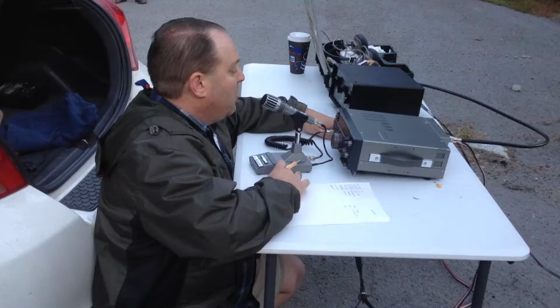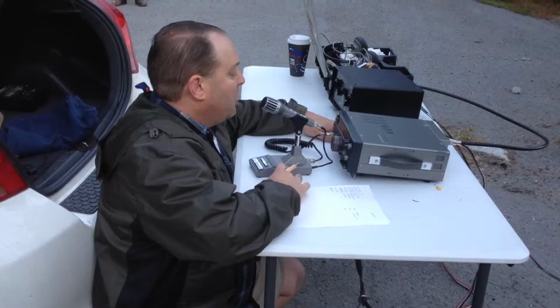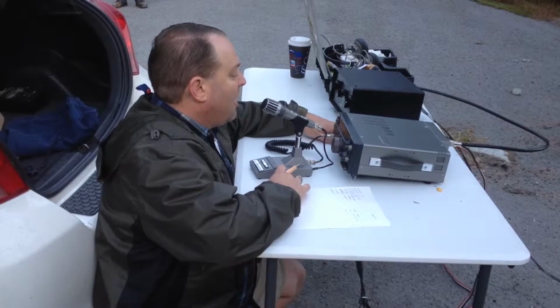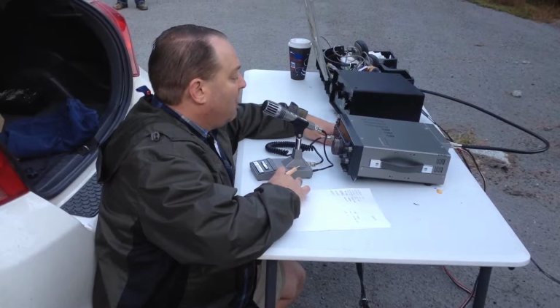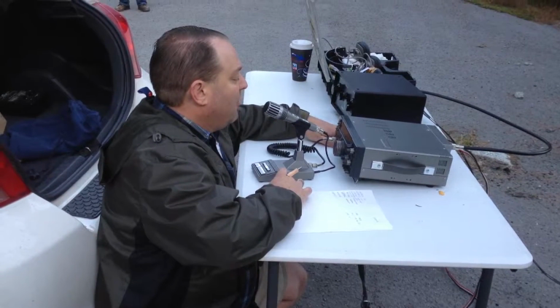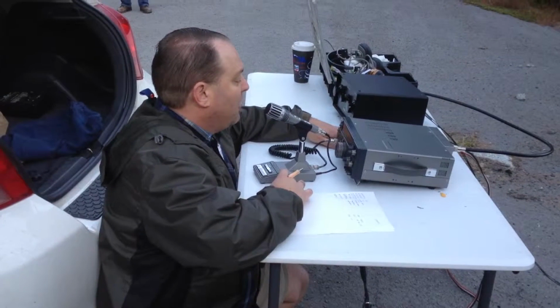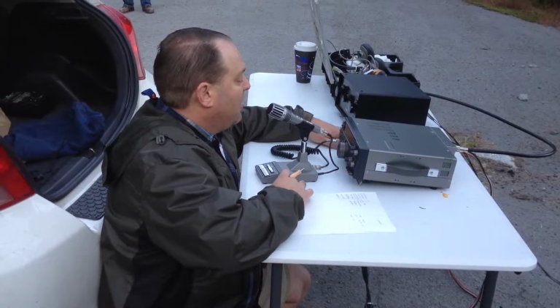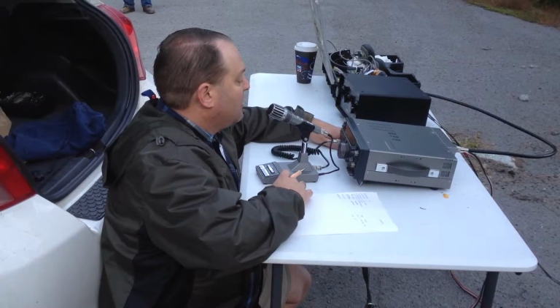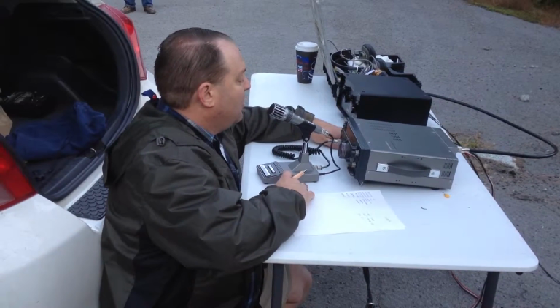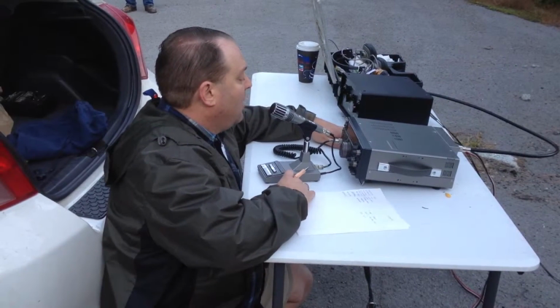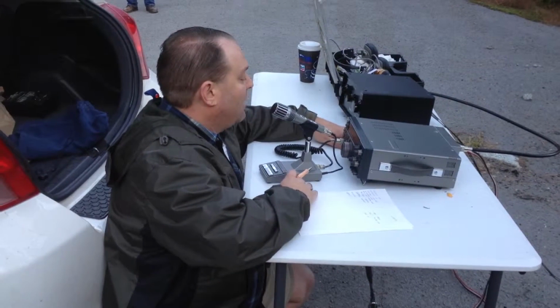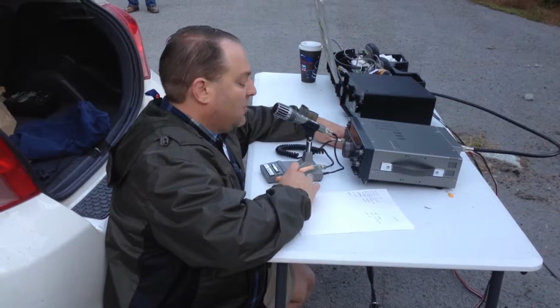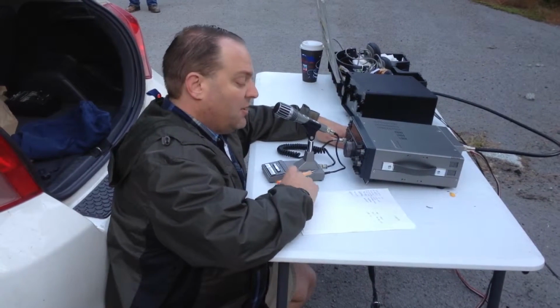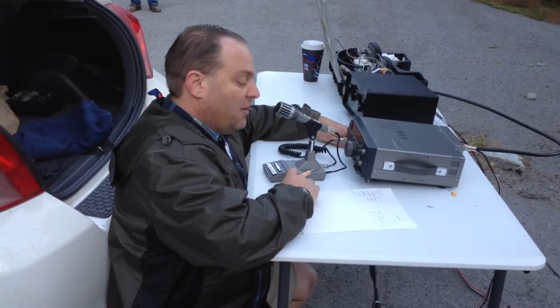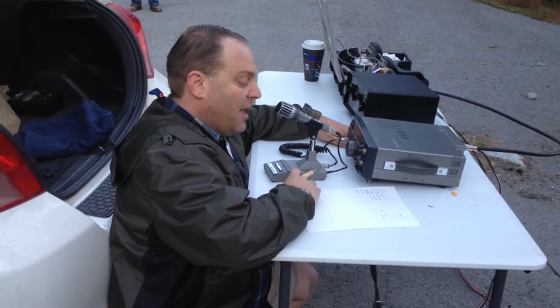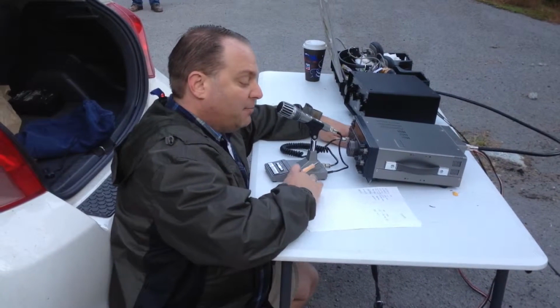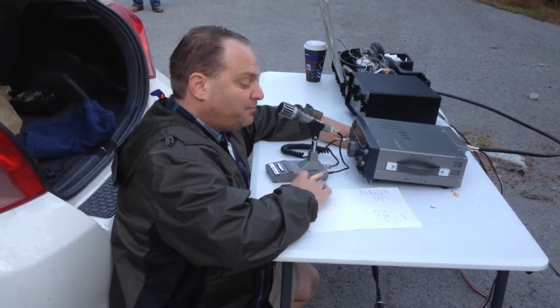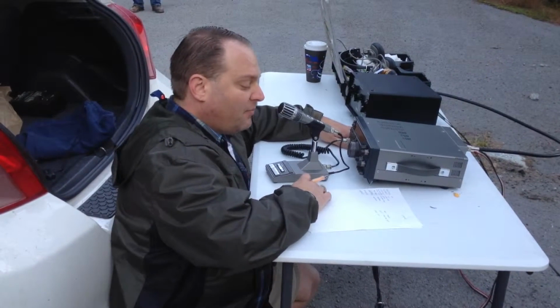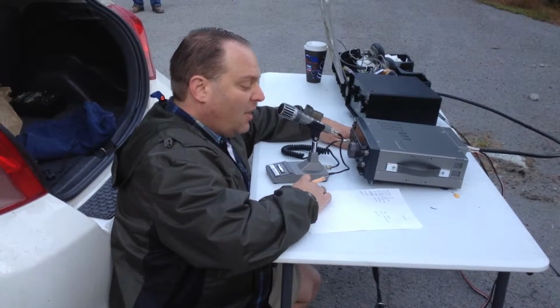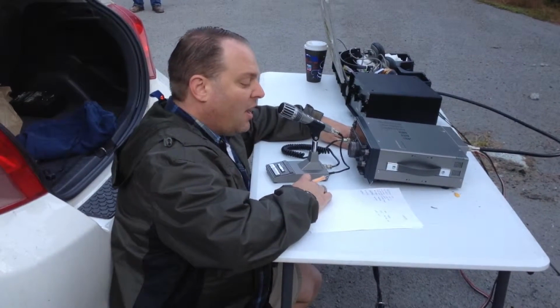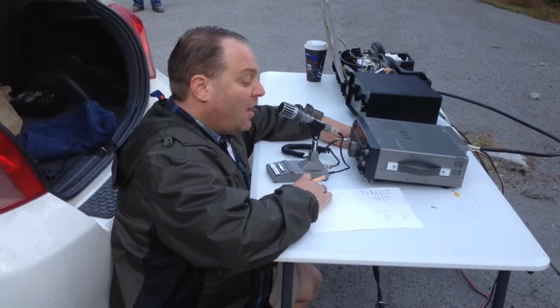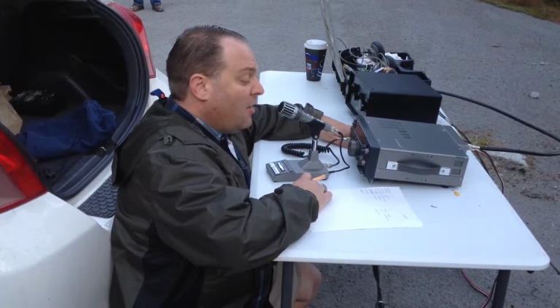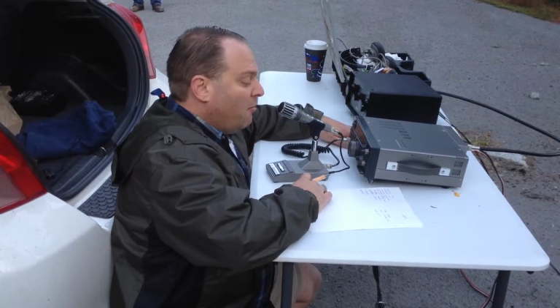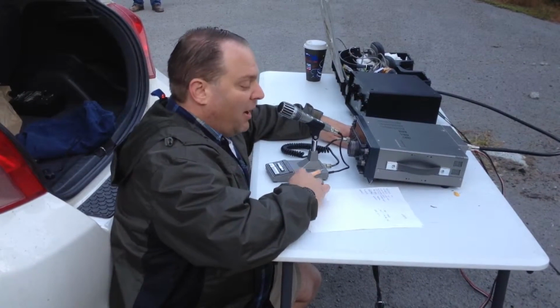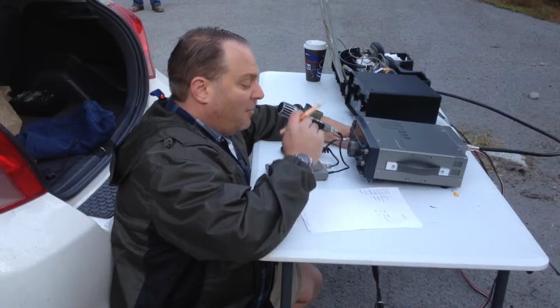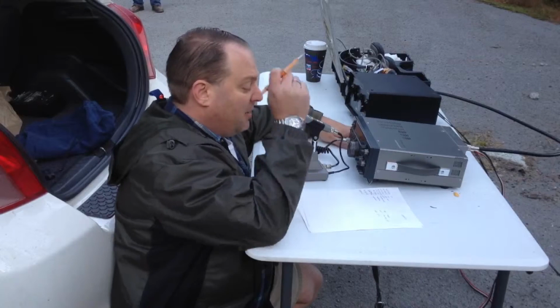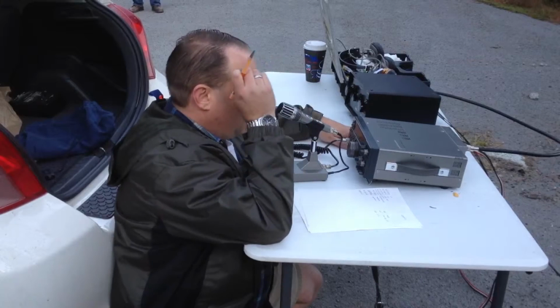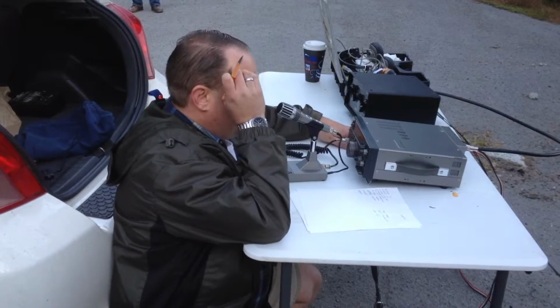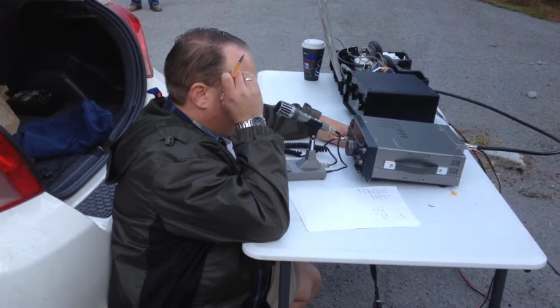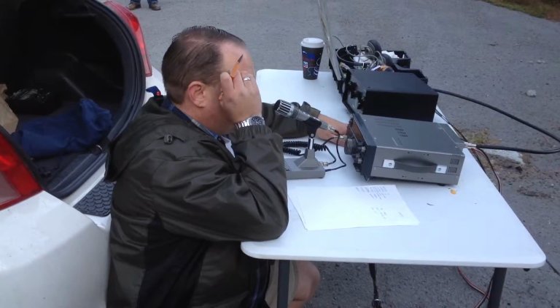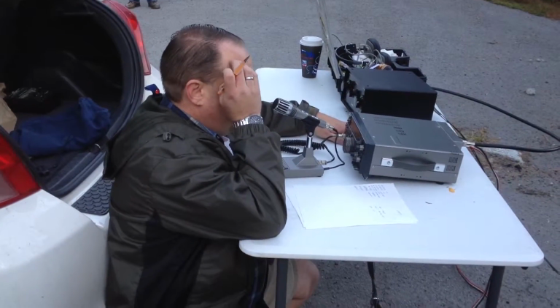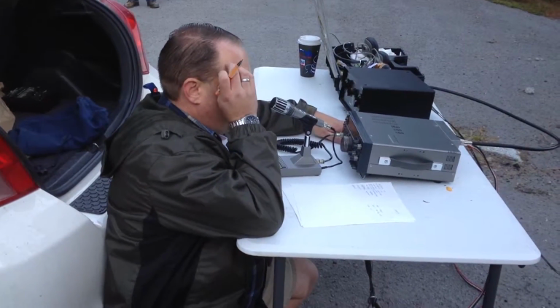Good to hear the motor that you have running the rig there. Bob, W6AQU.